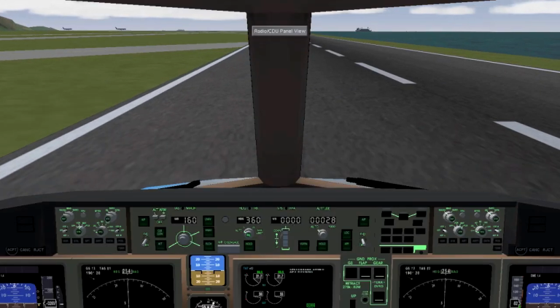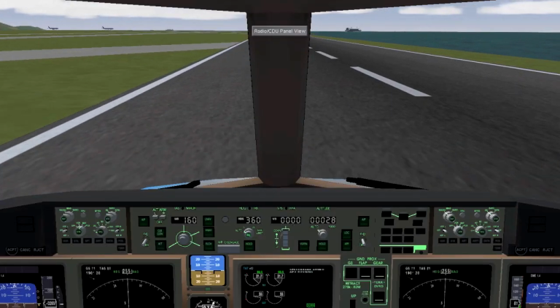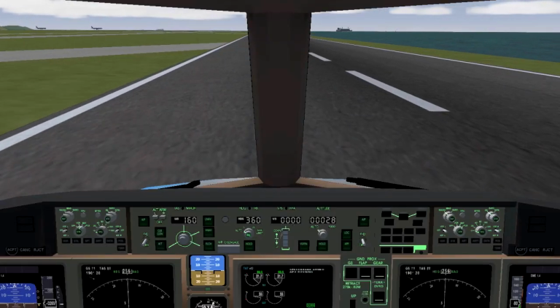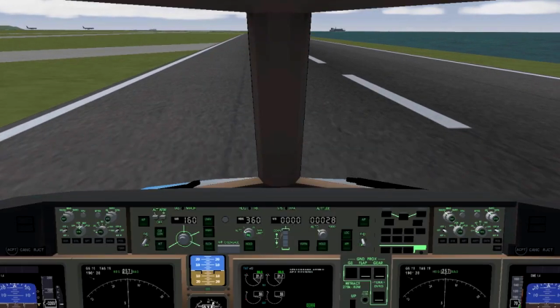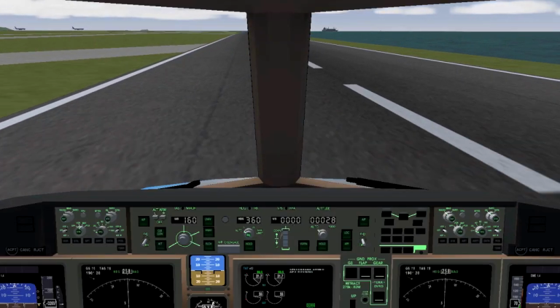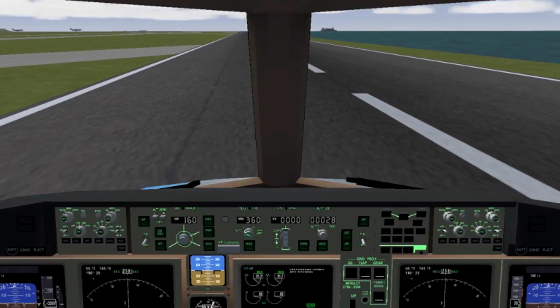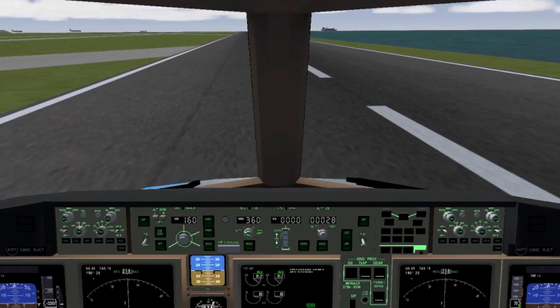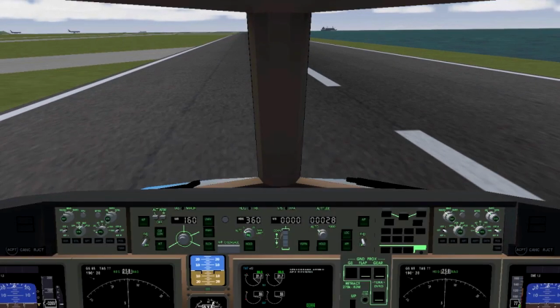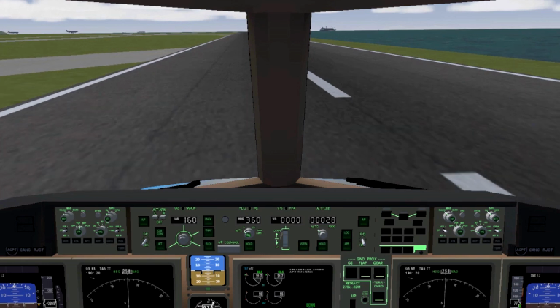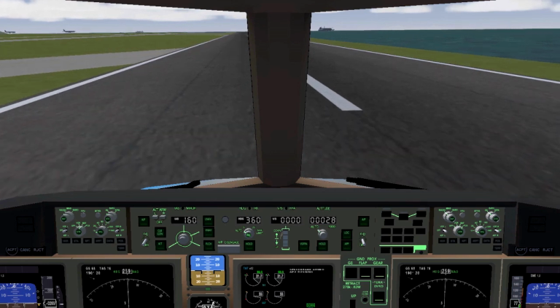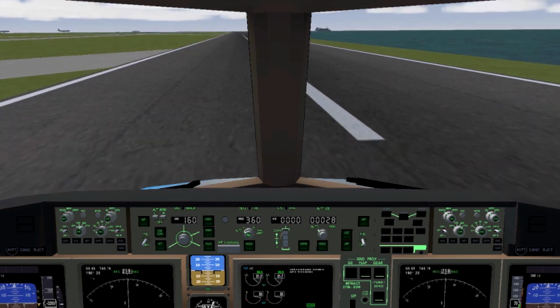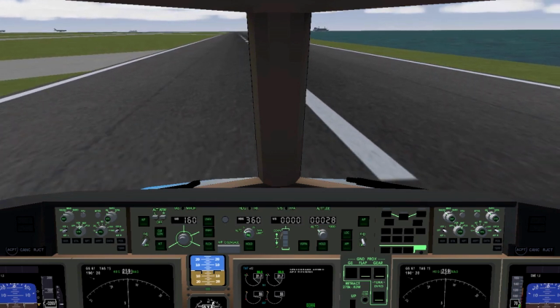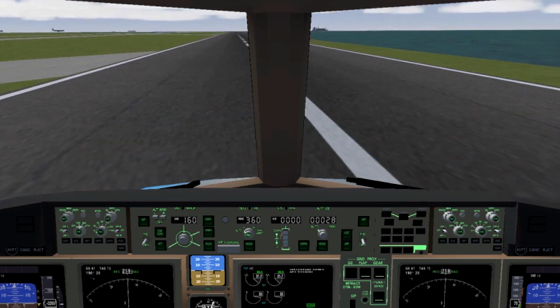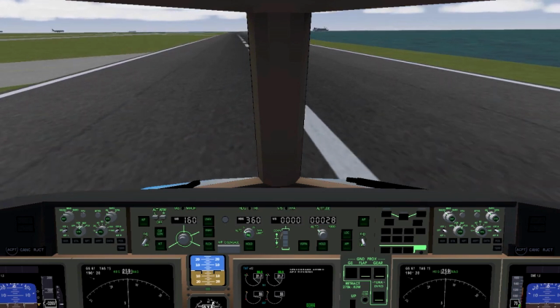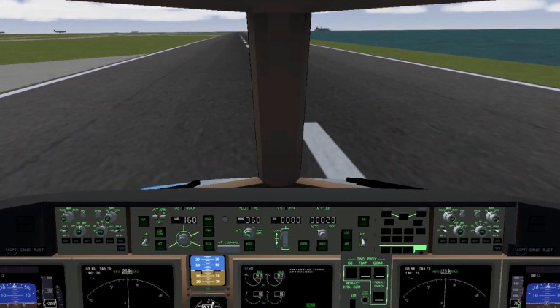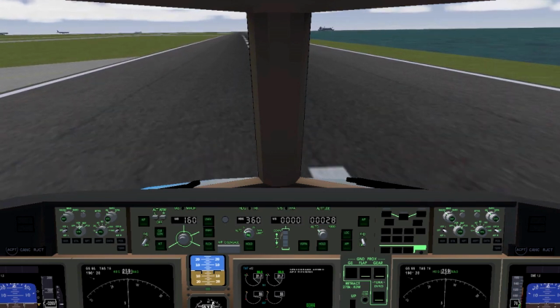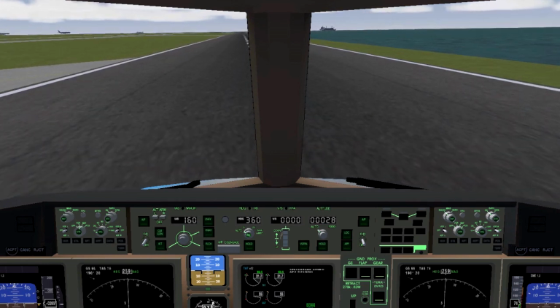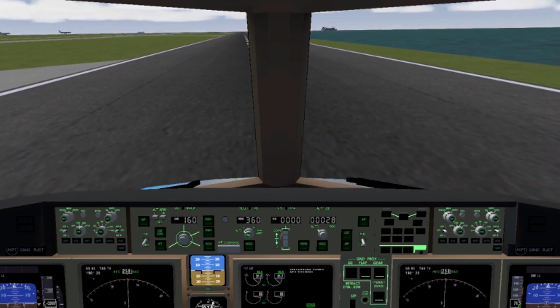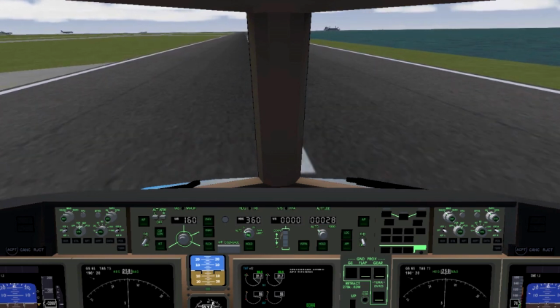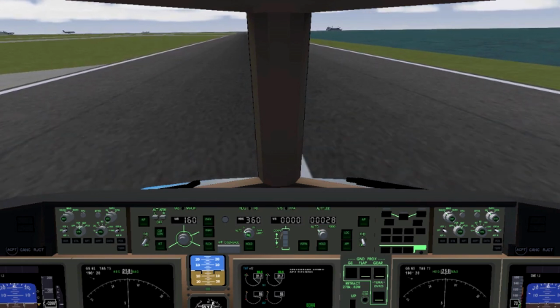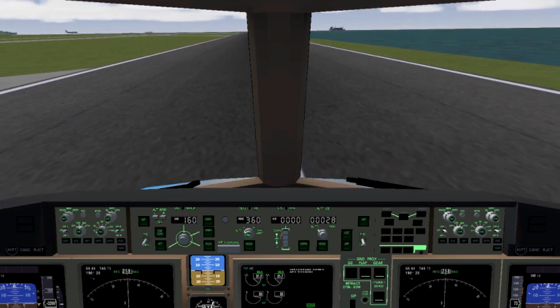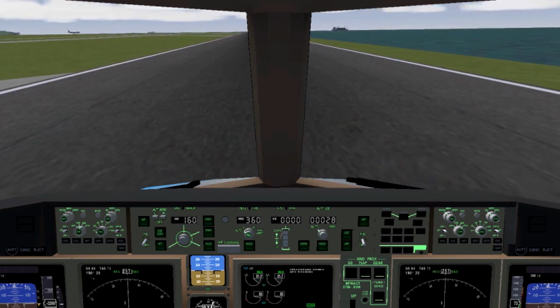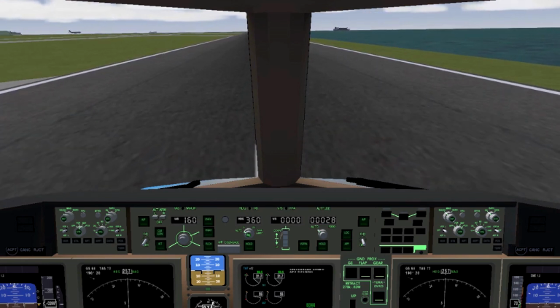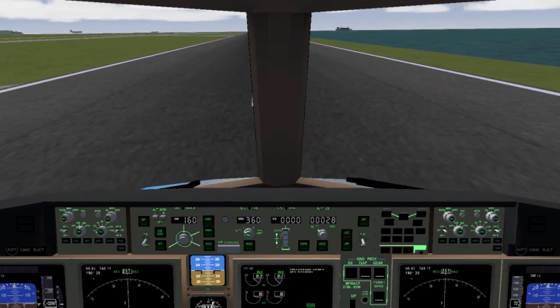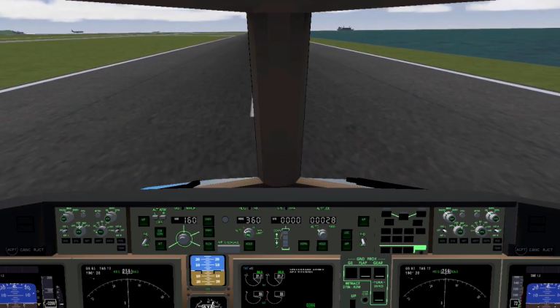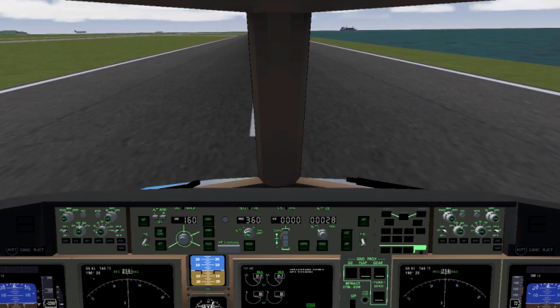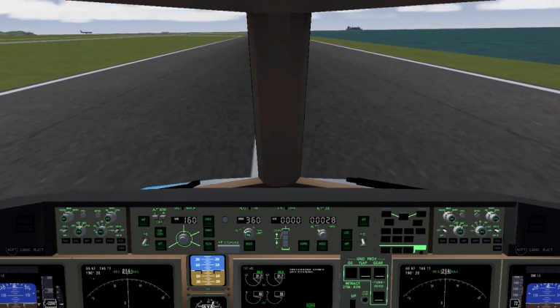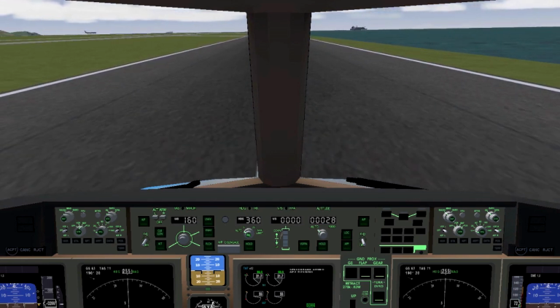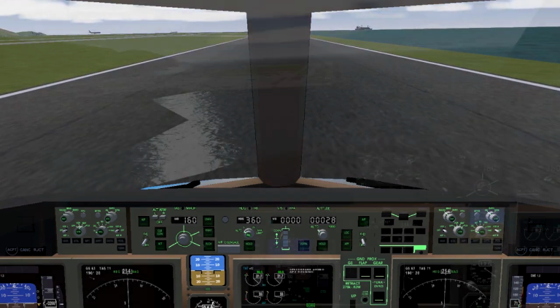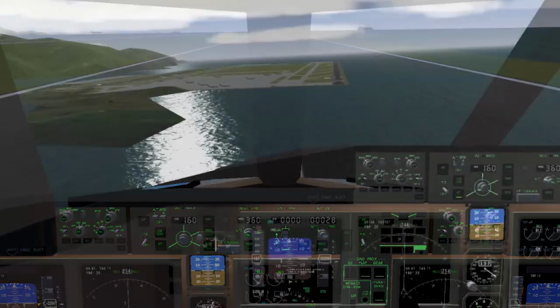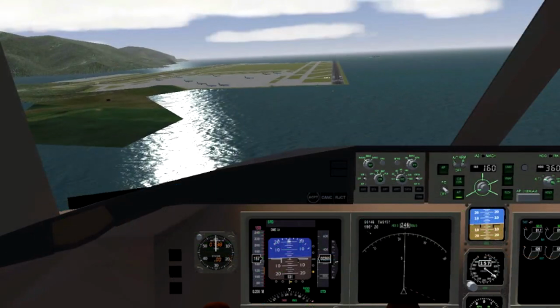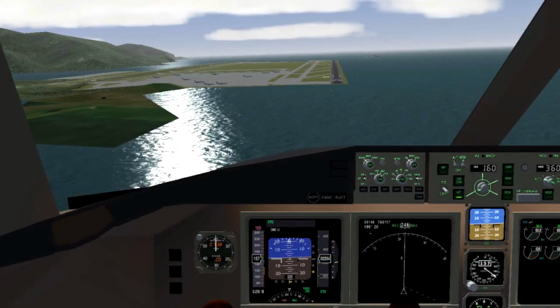On touchdown, keep using the rudder to stay at the runway centerline. And don't forget to apply your brakes correctly.